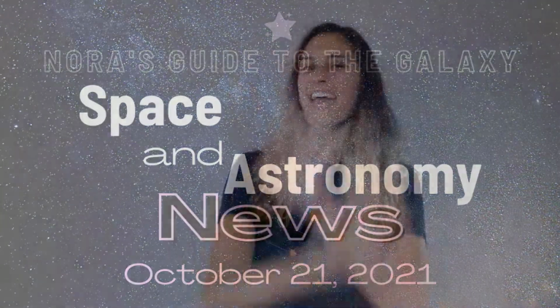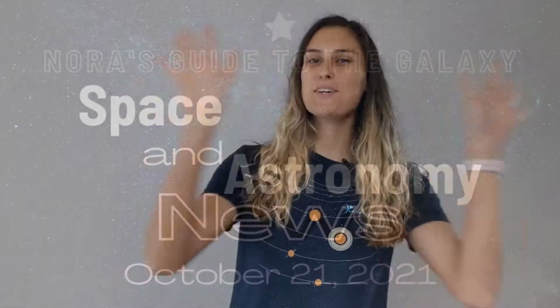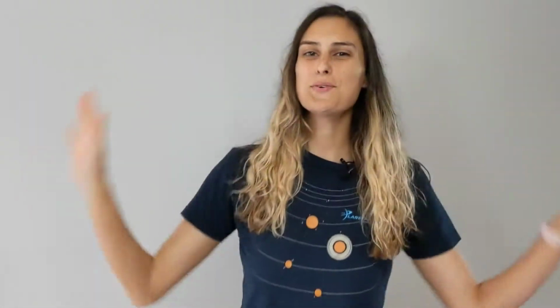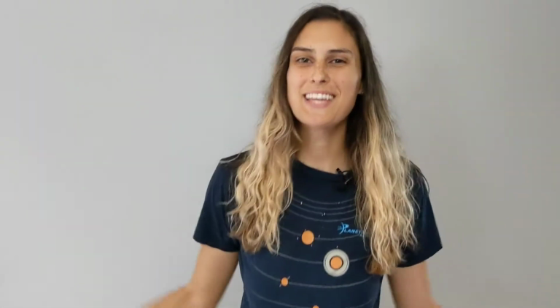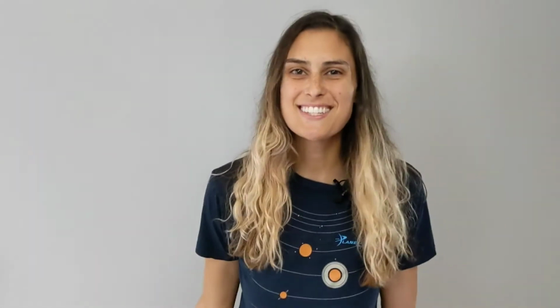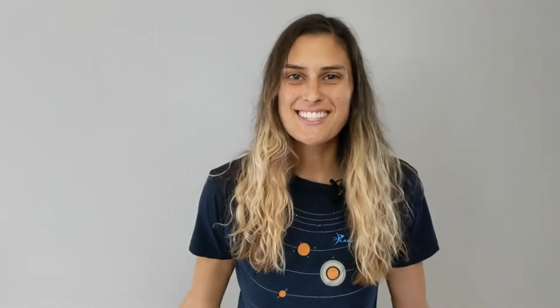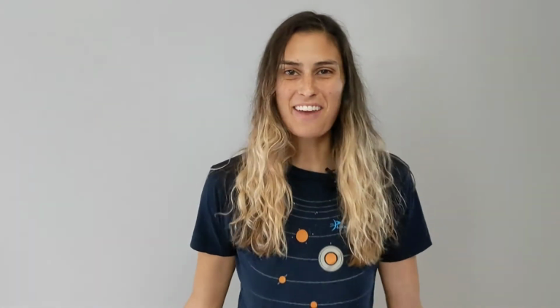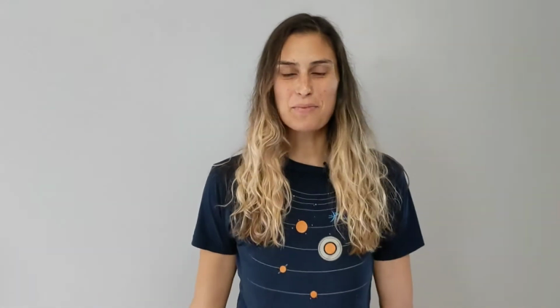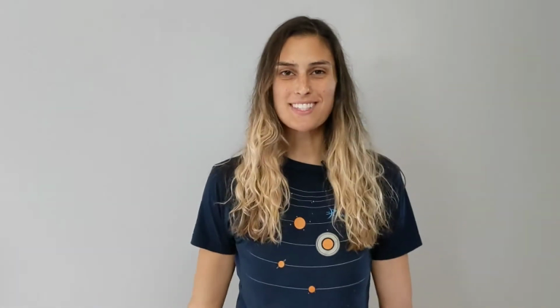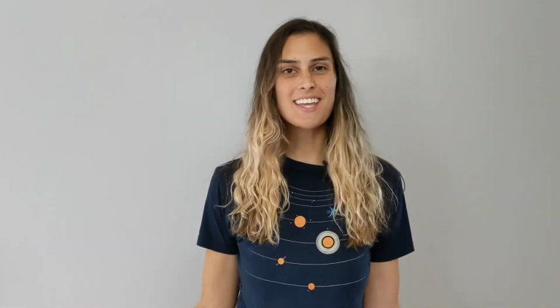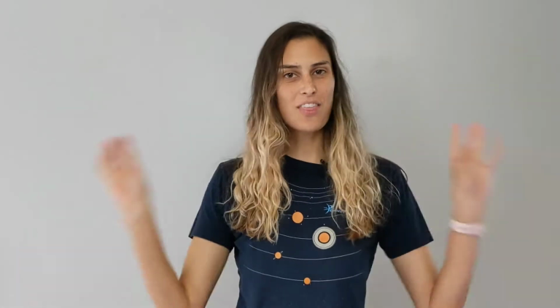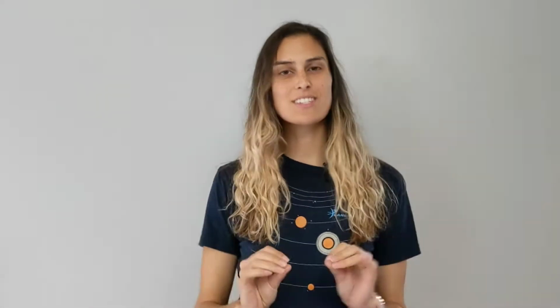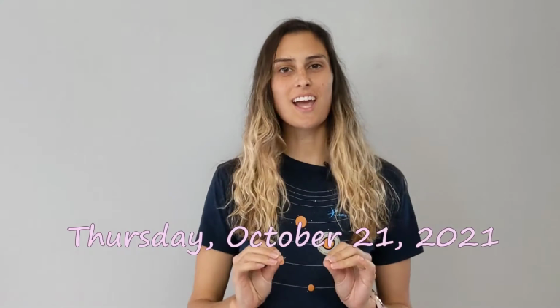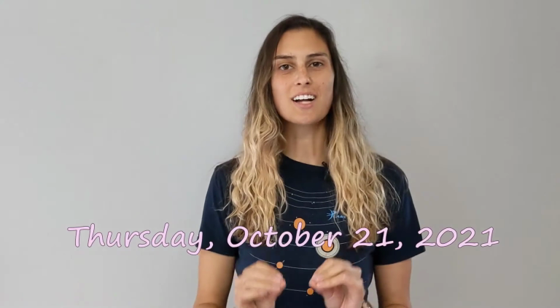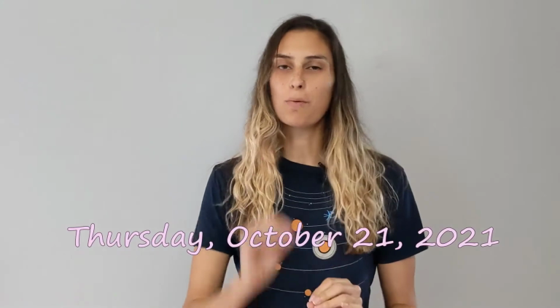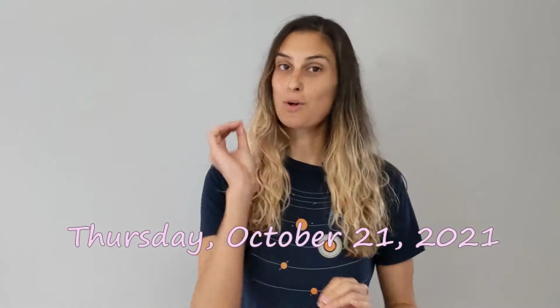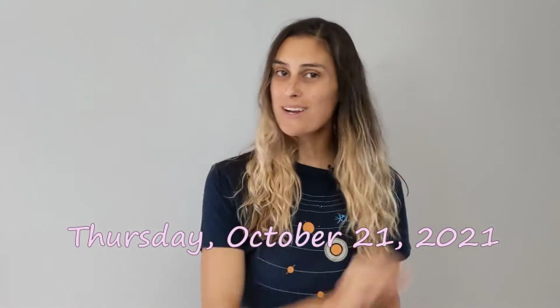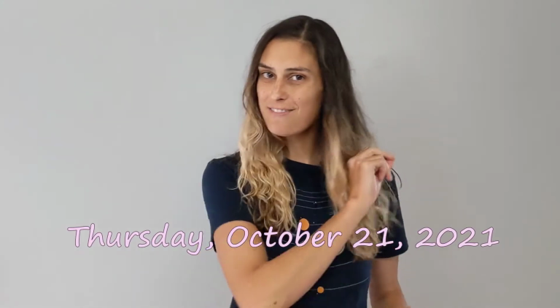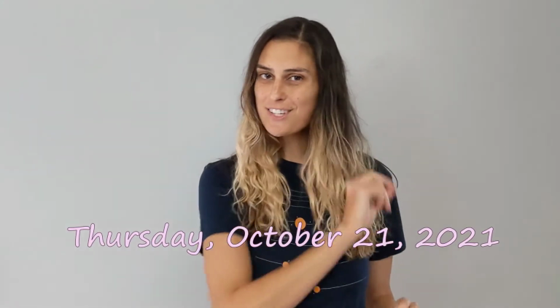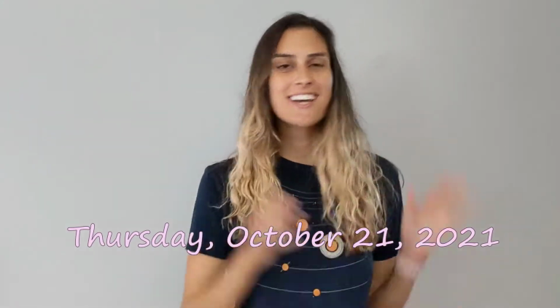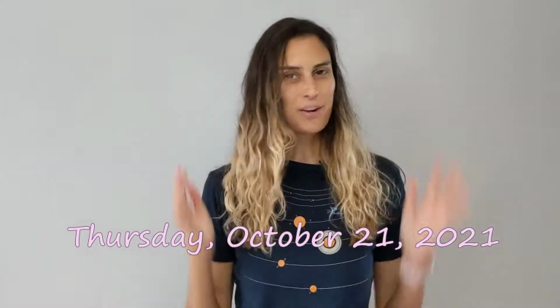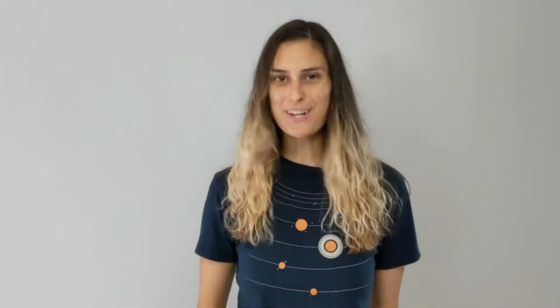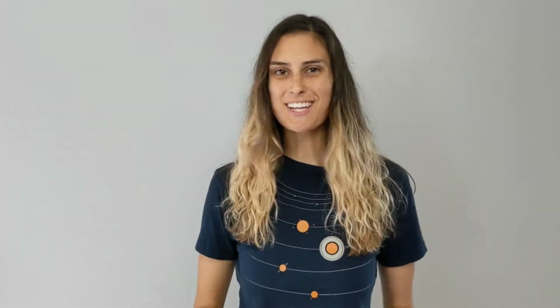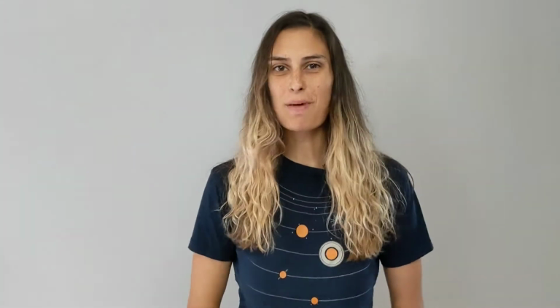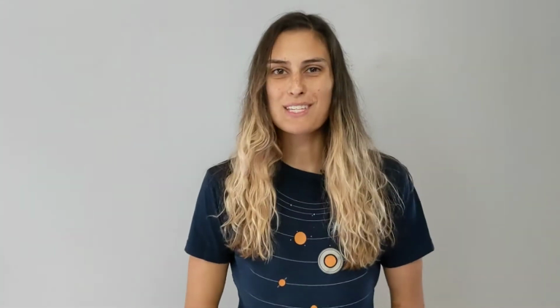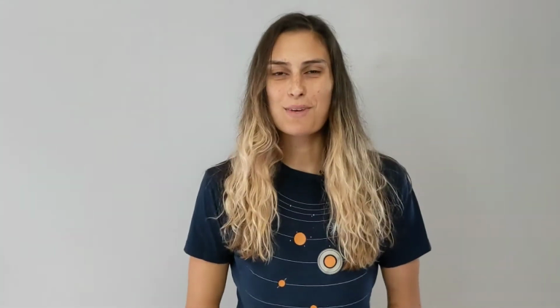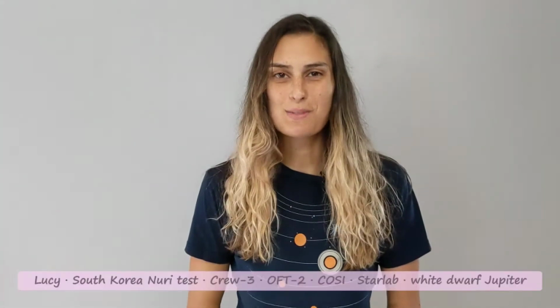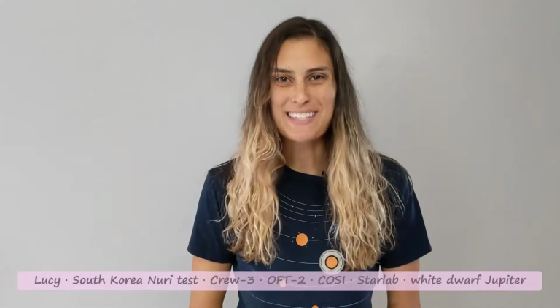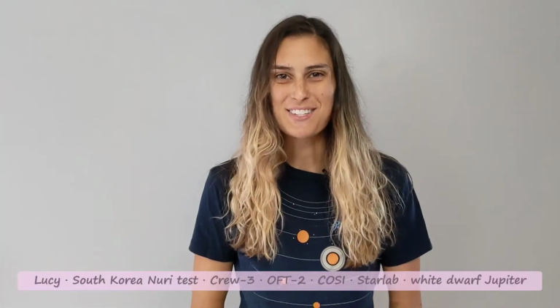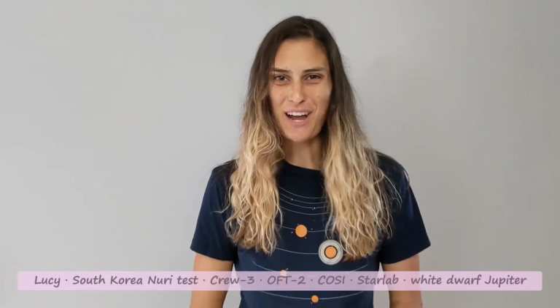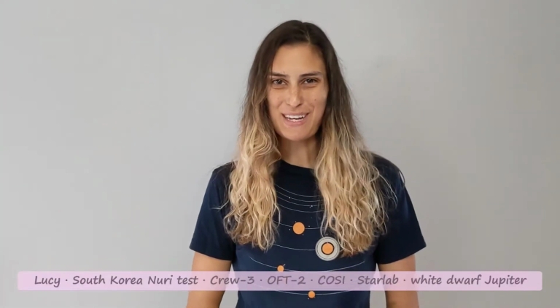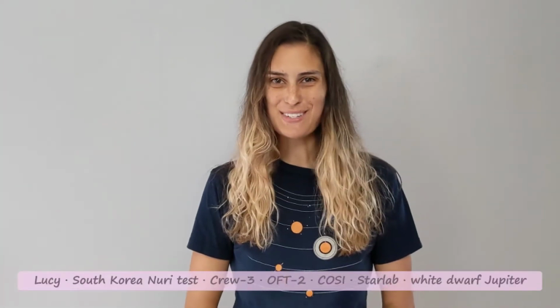Hello, ladies, gents, and everyones. It is Thursday, October 21st, and we're here to talk about this week's space and astronomy news.